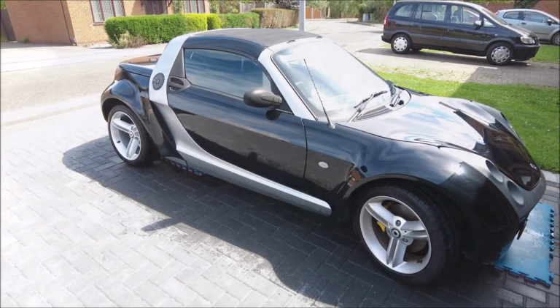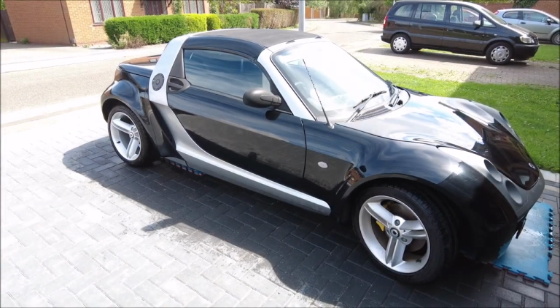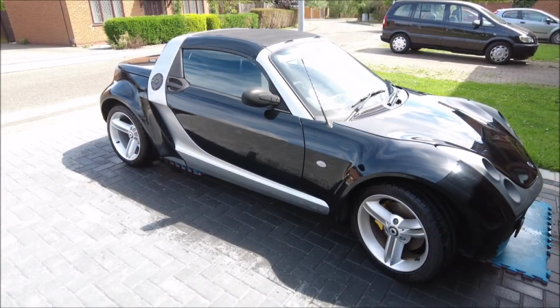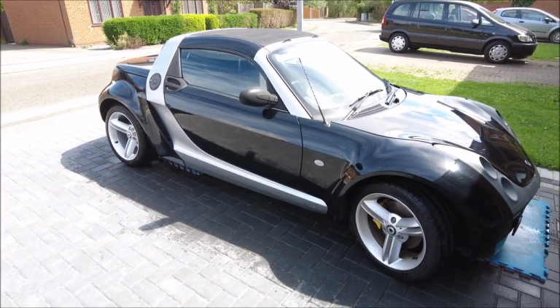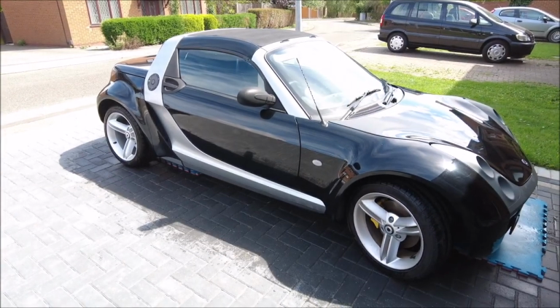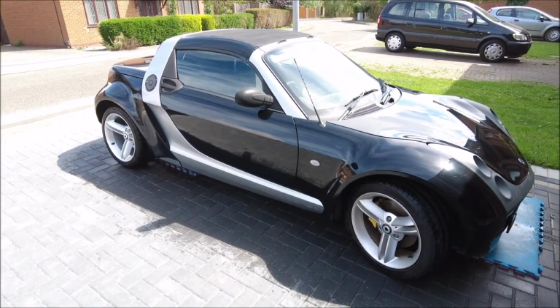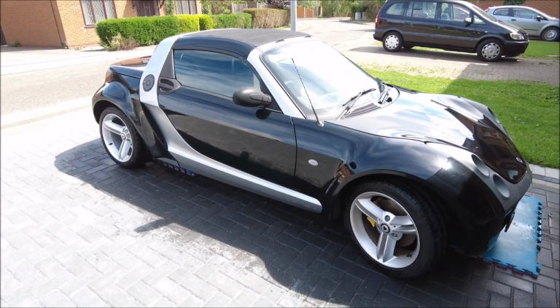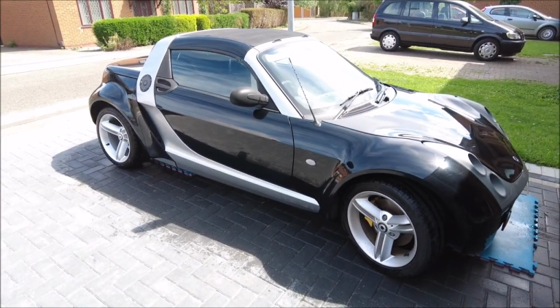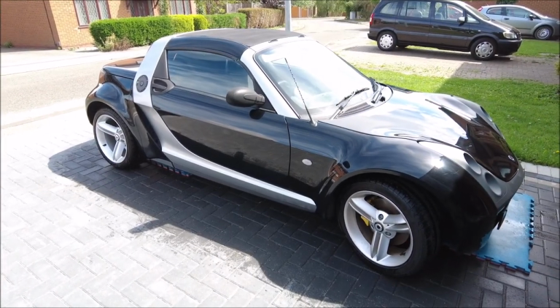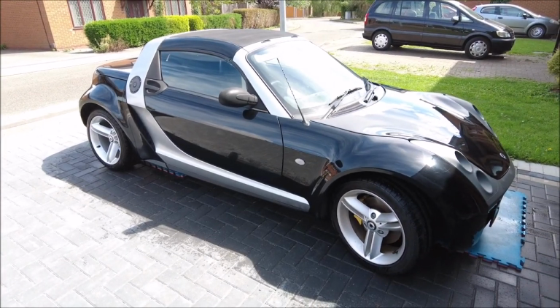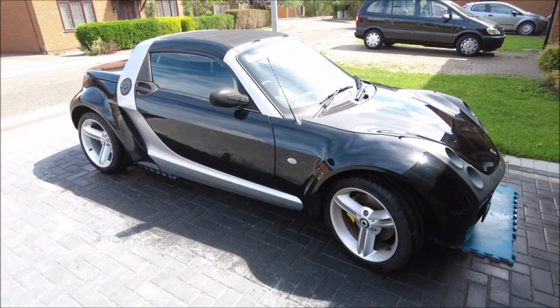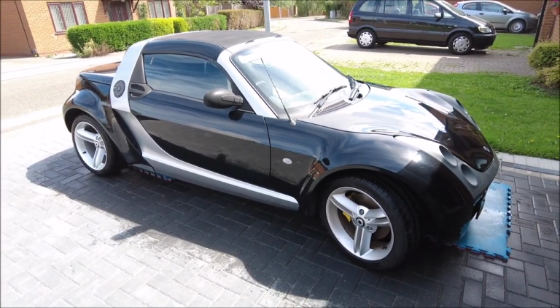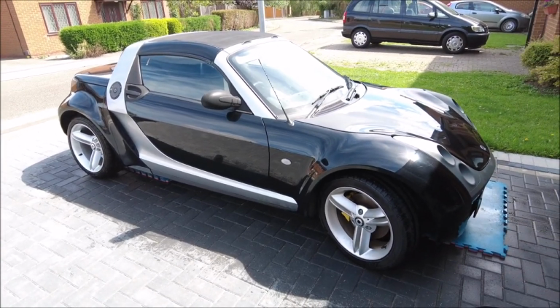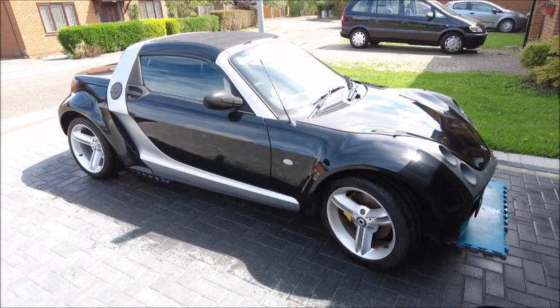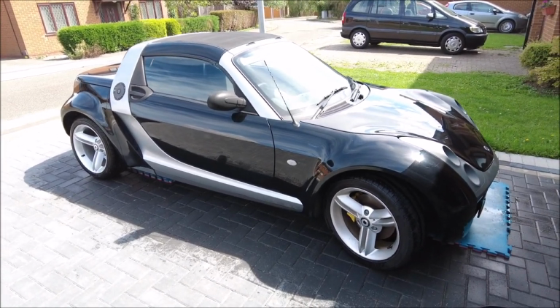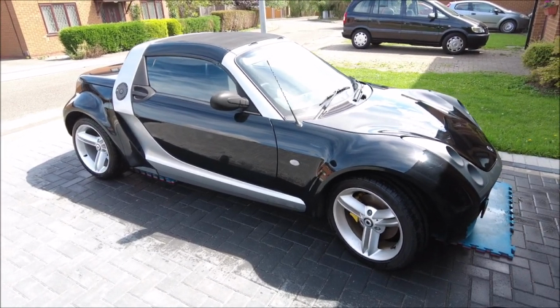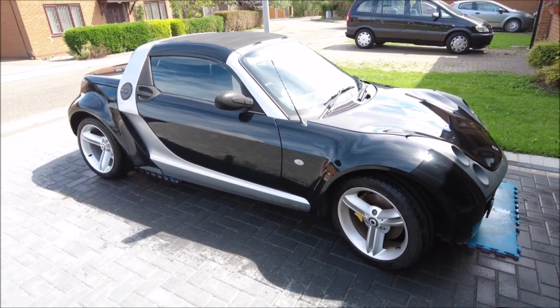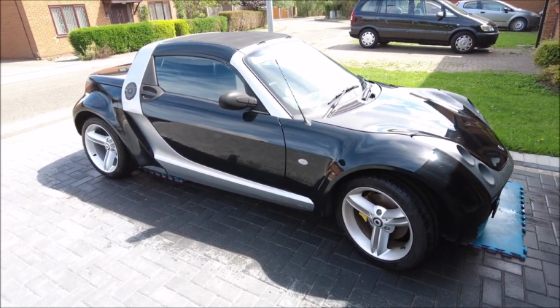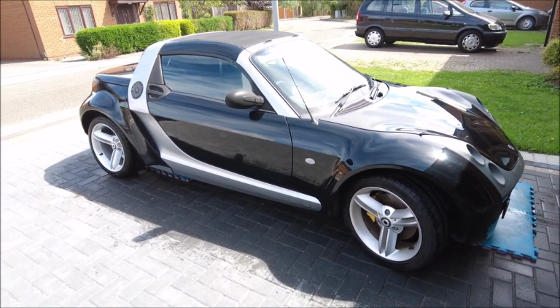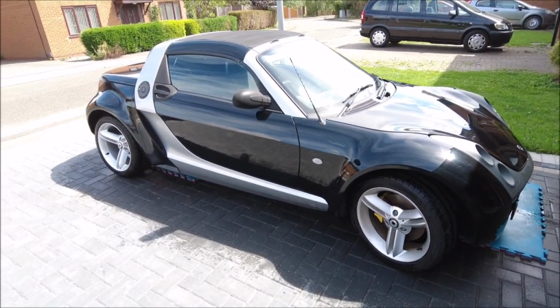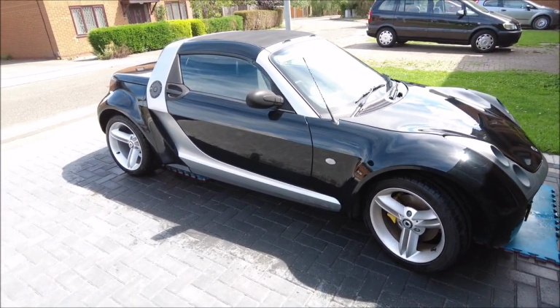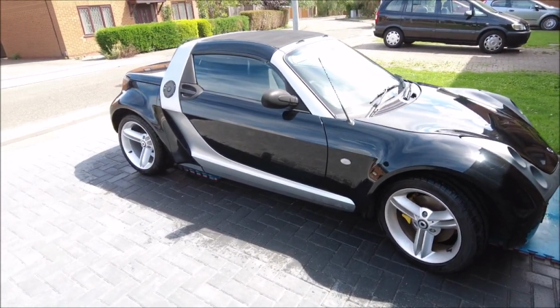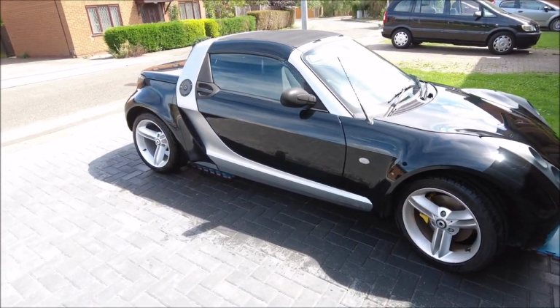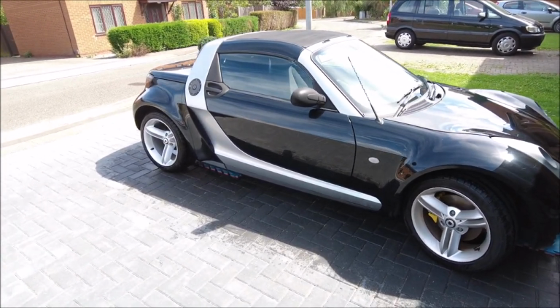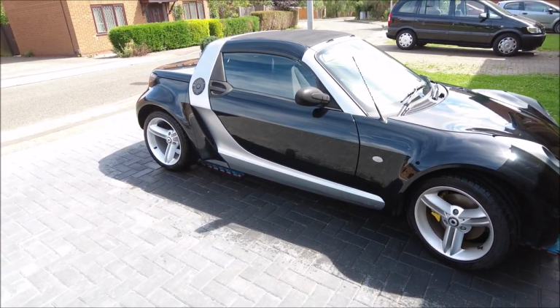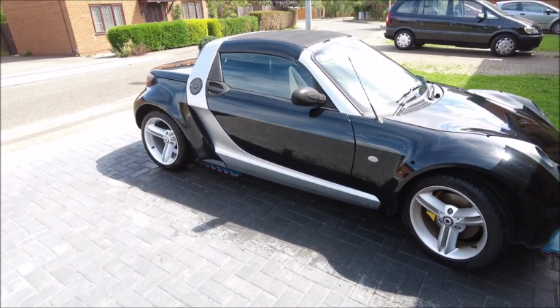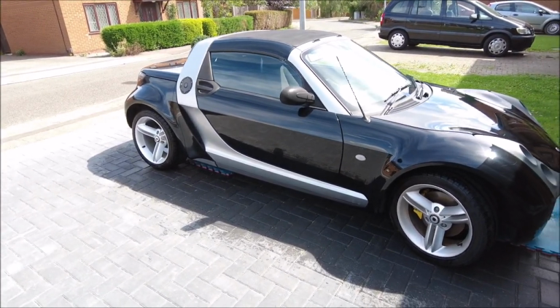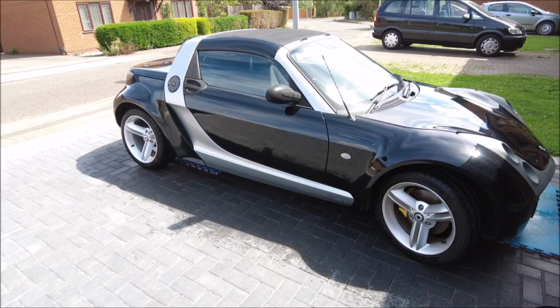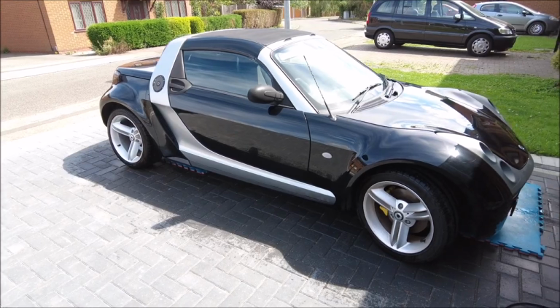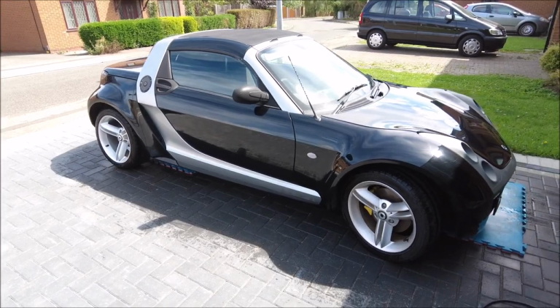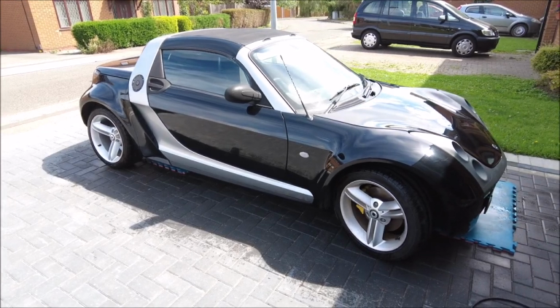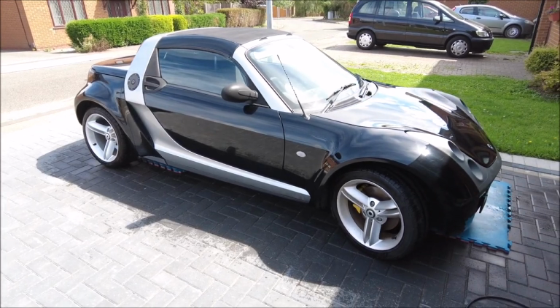And there you go, it's clean. So we'll go over it with the pressure washer first of all and give it some soapy suds afterwards.